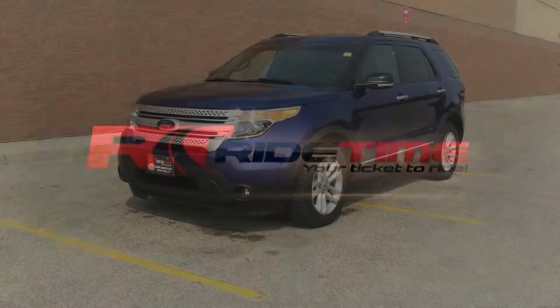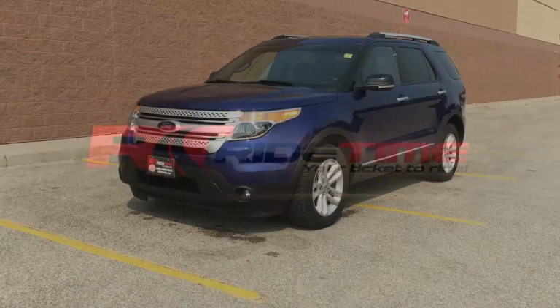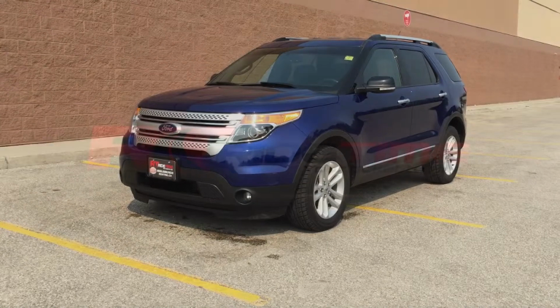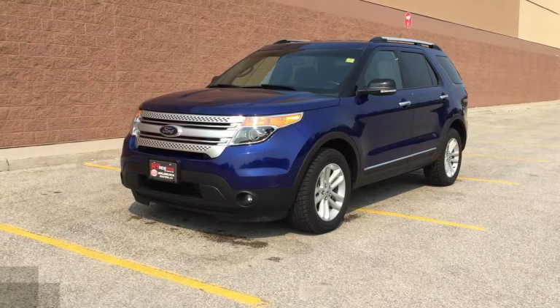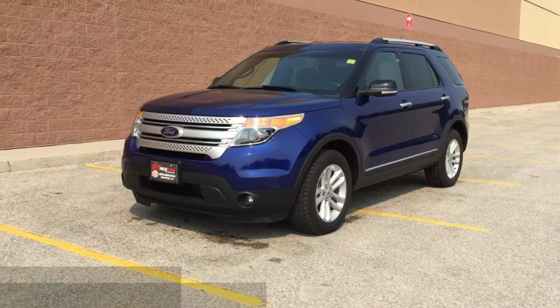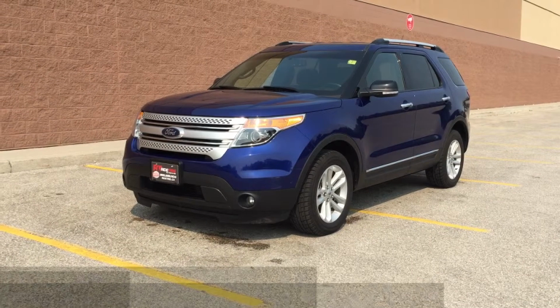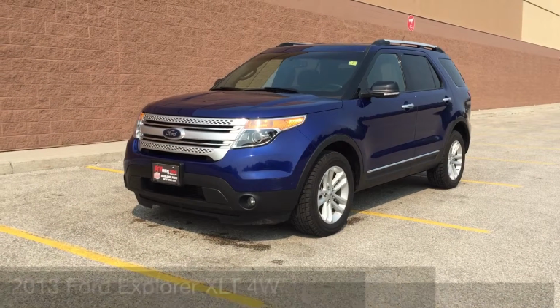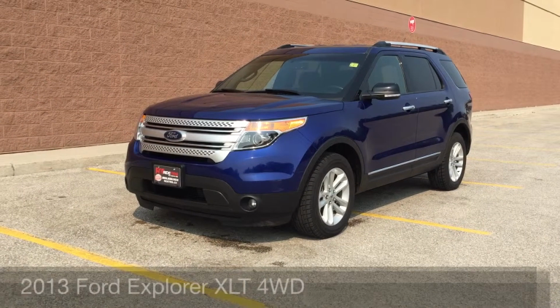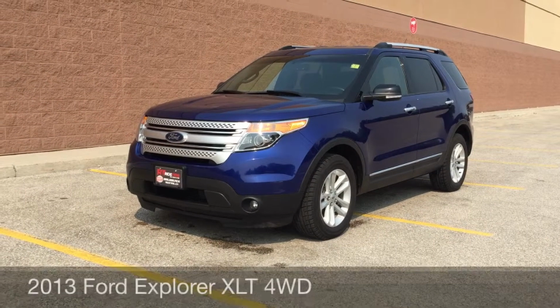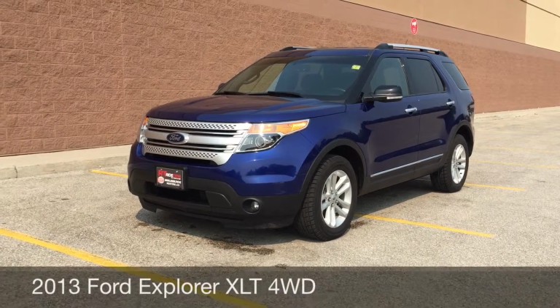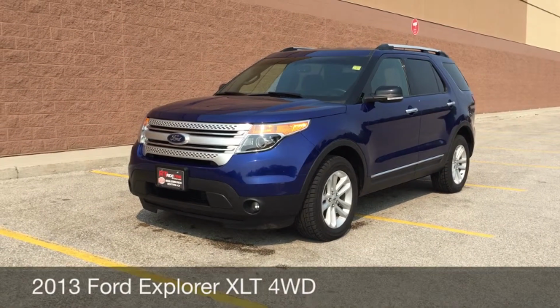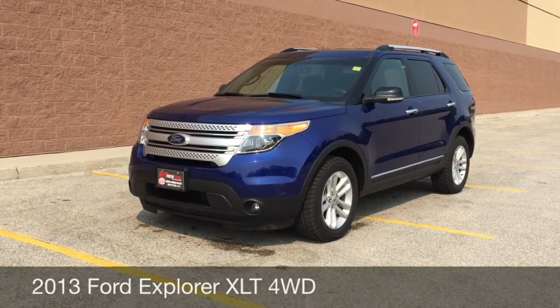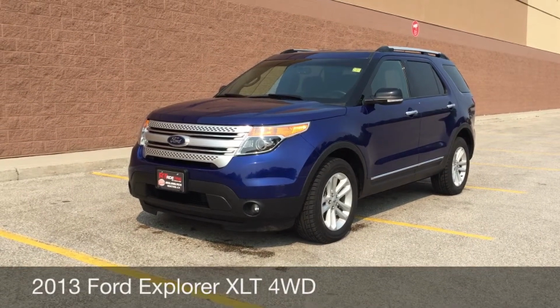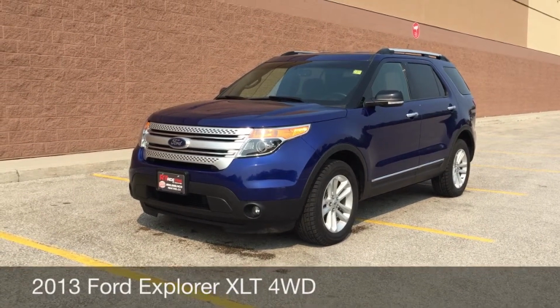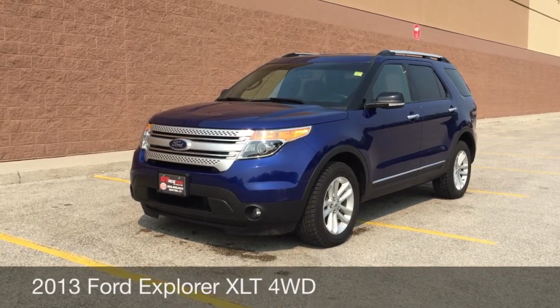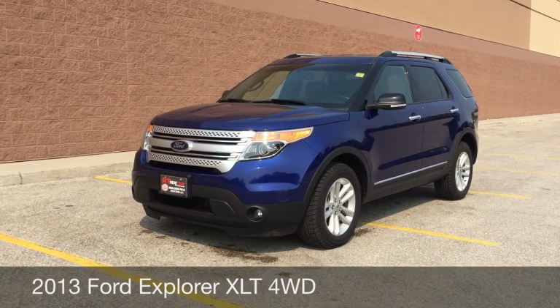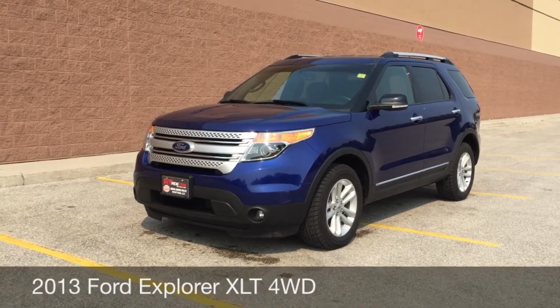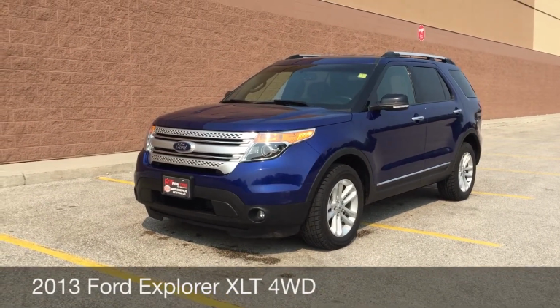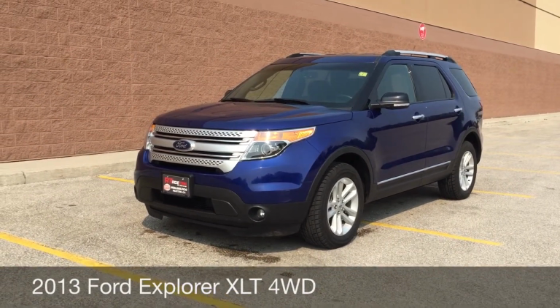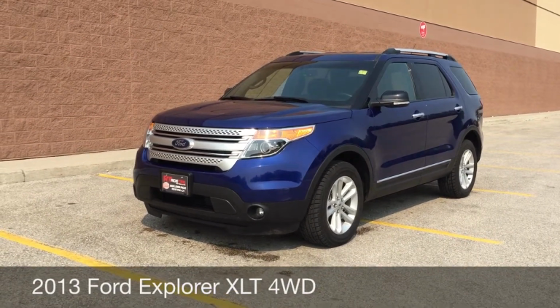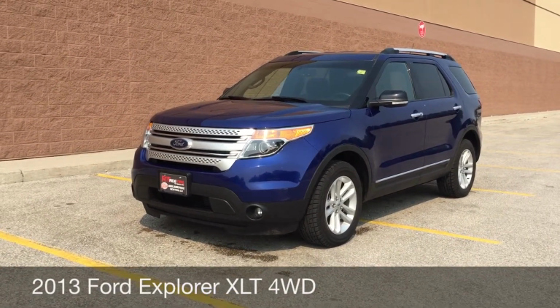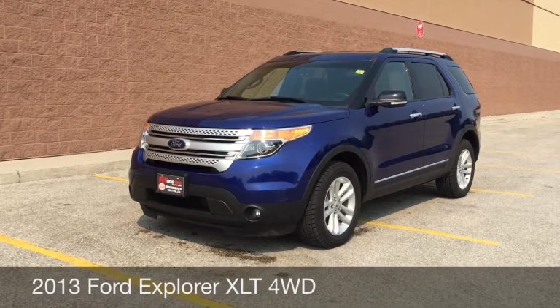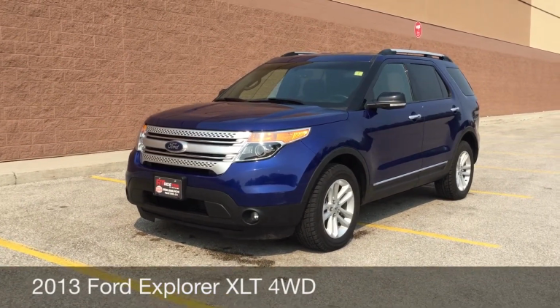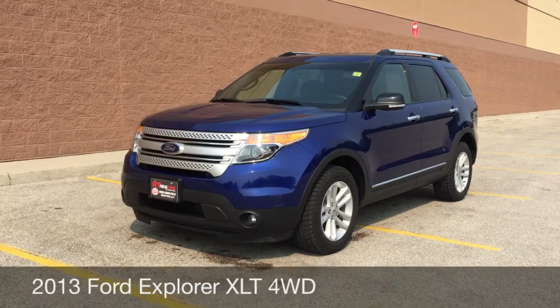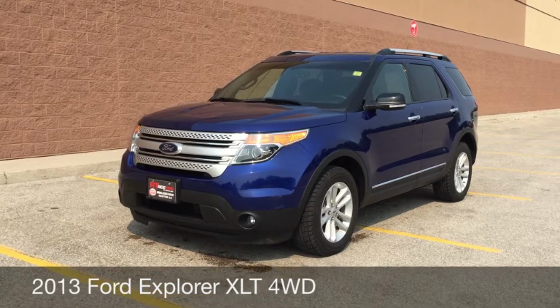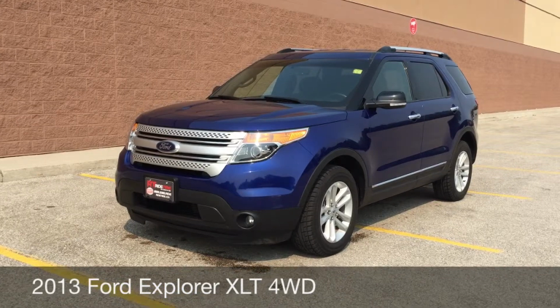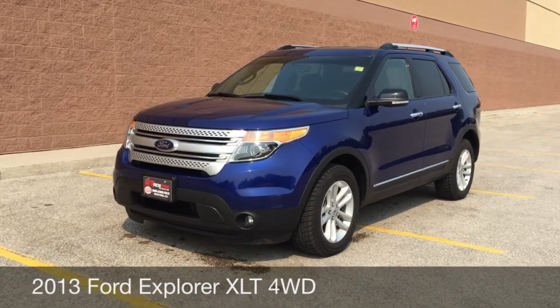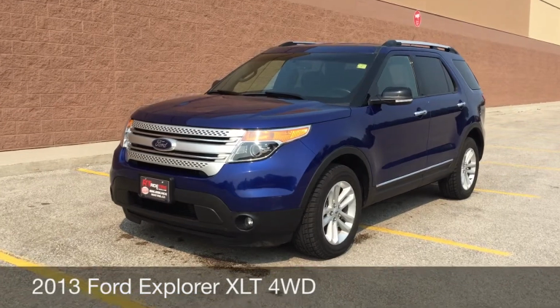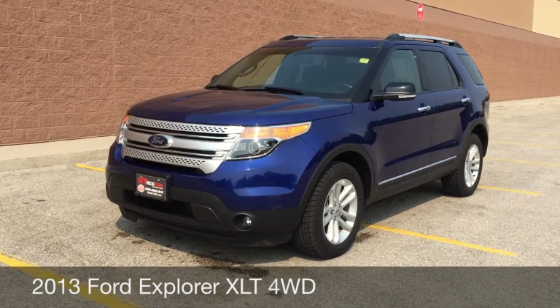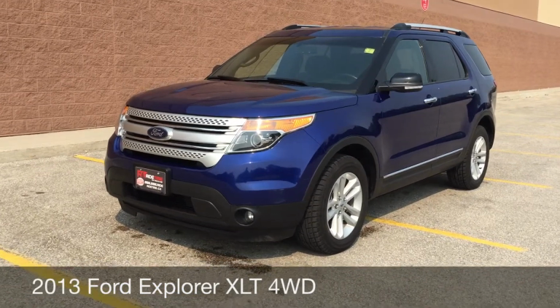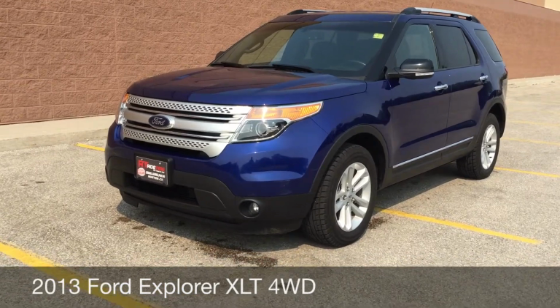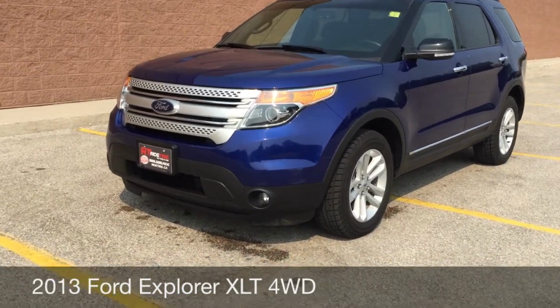Hey, this is Ride Time with two locations. What we have here is a 2013 Ford Explorer XLT with four-wheel drive.